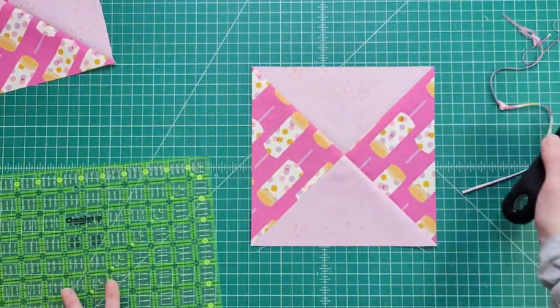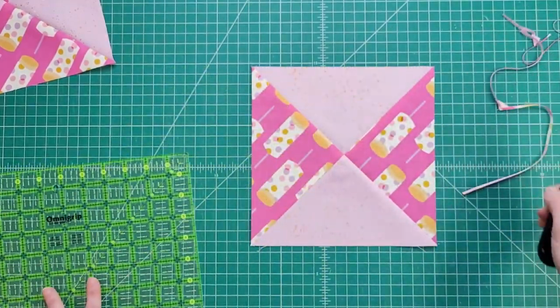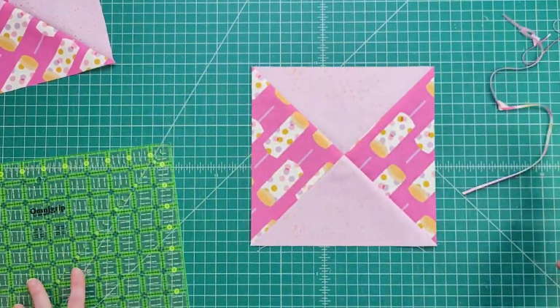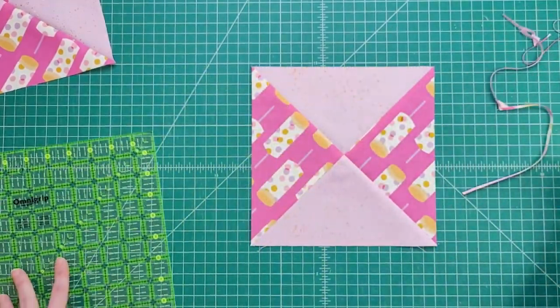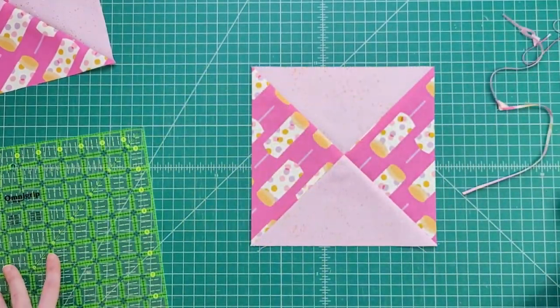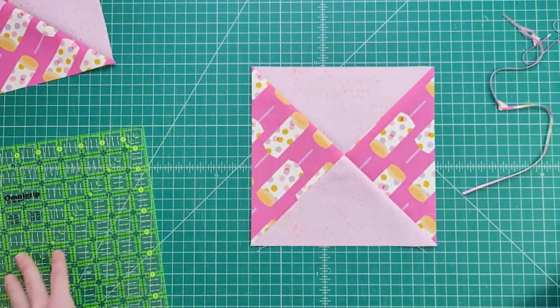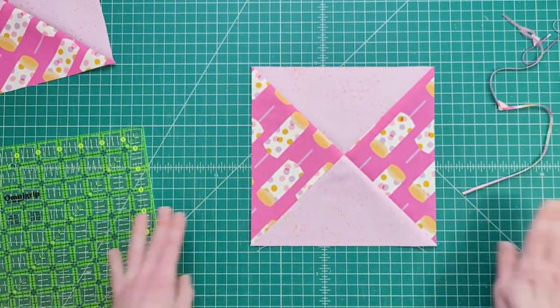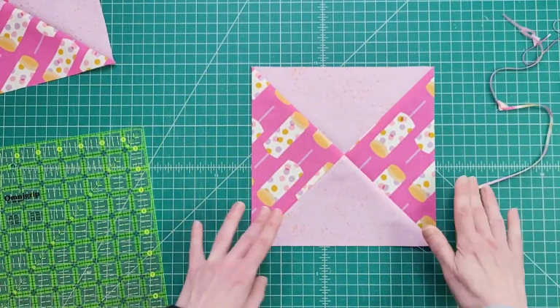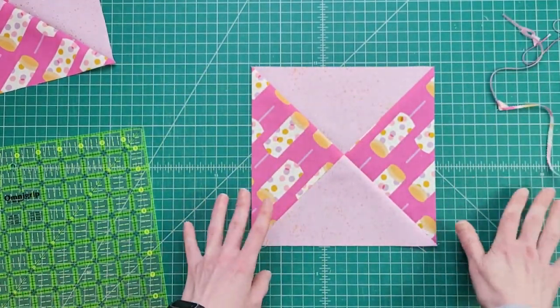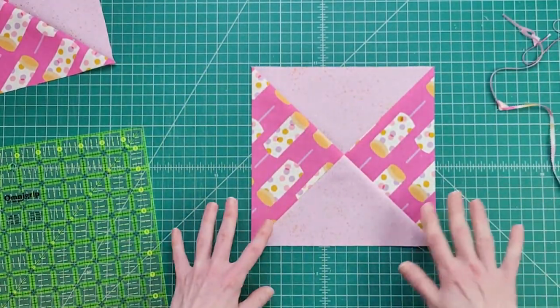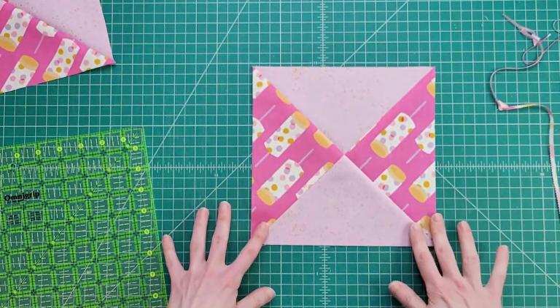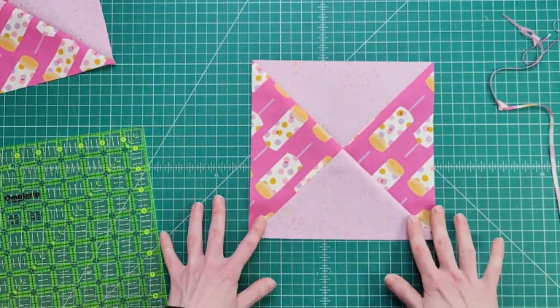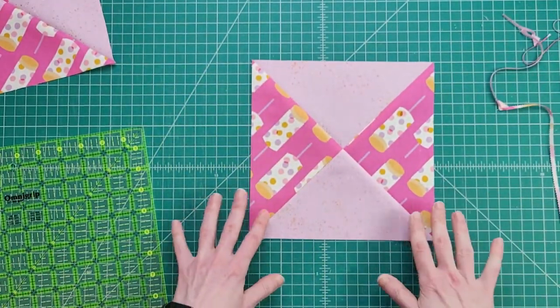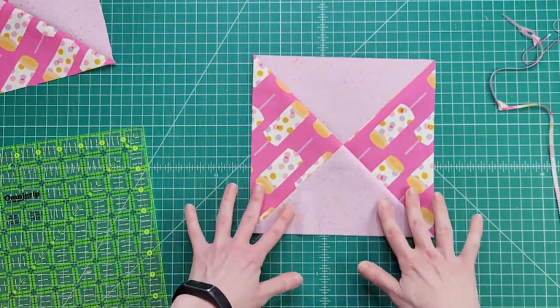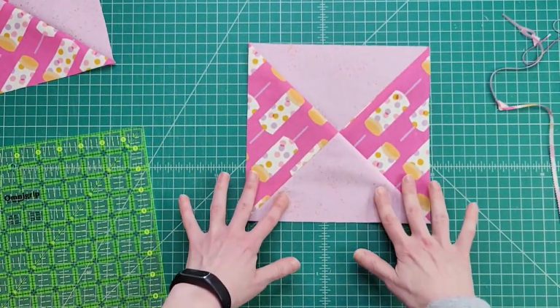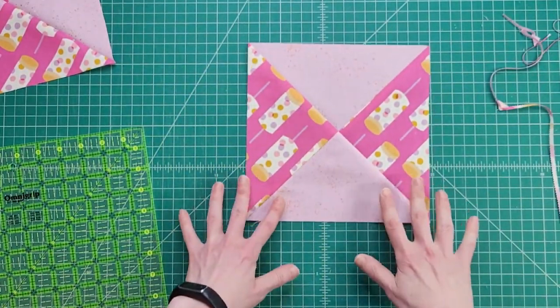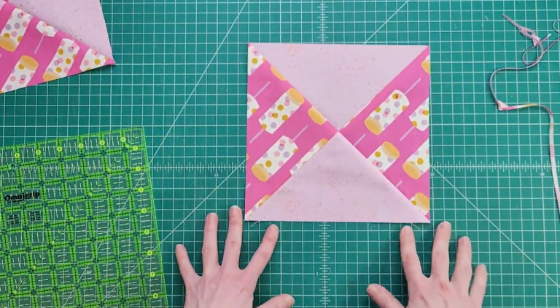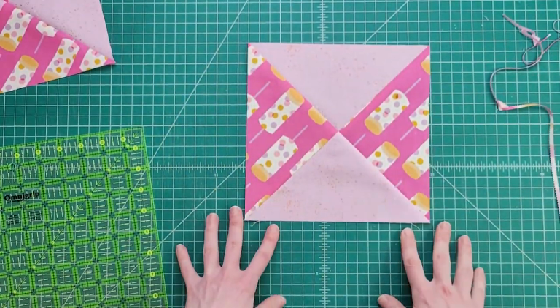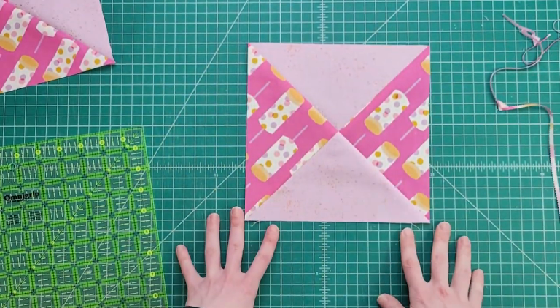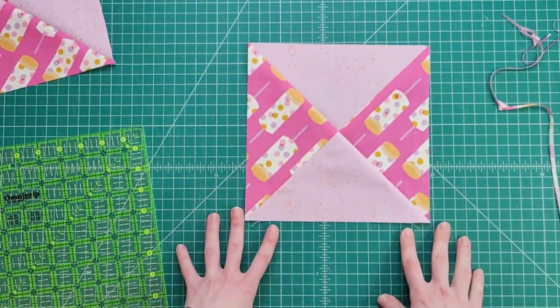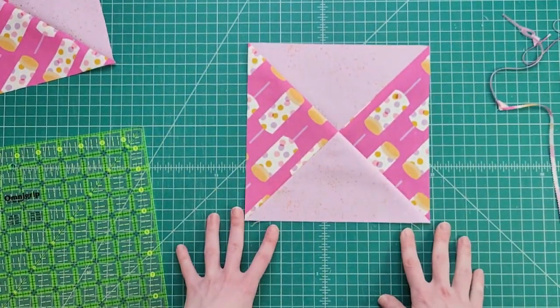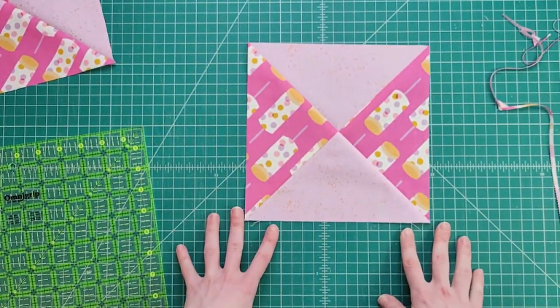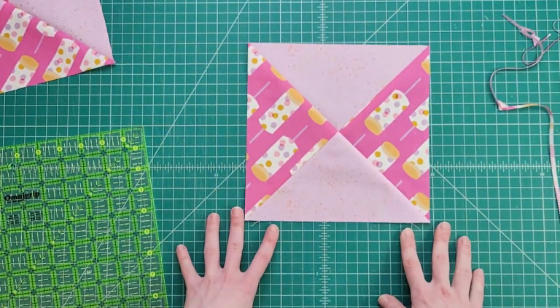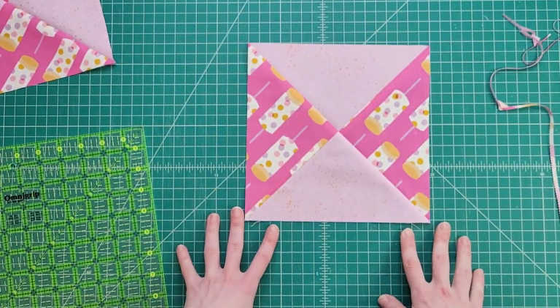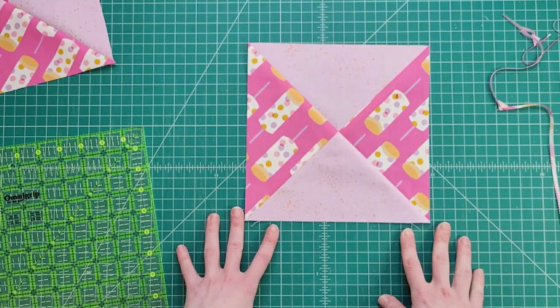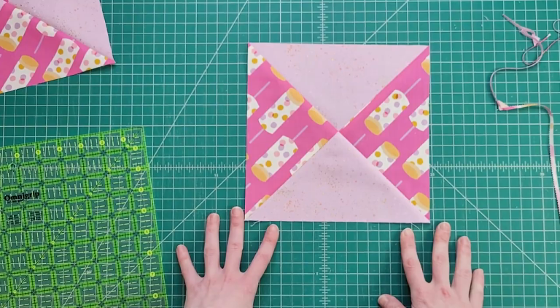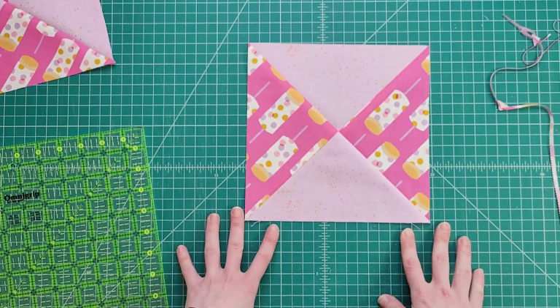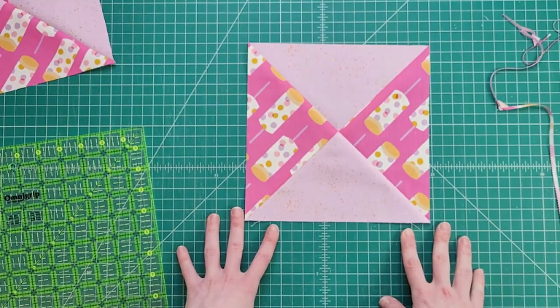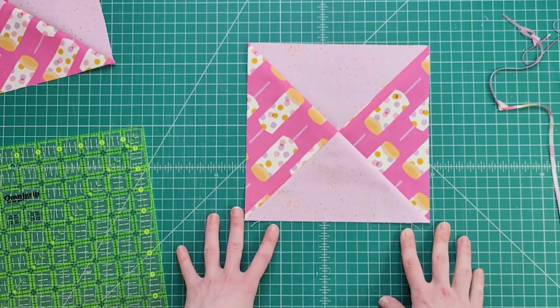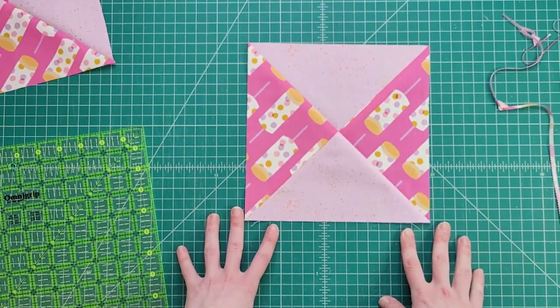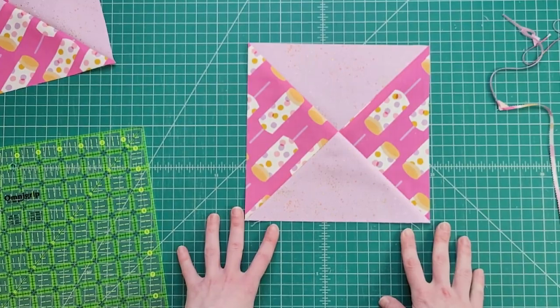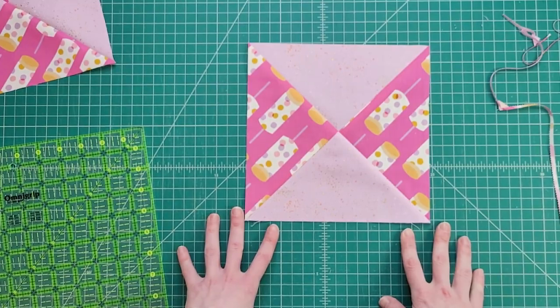And there — that's all there is to trimming out your hourglass blocks for the pink lemonade quilt.